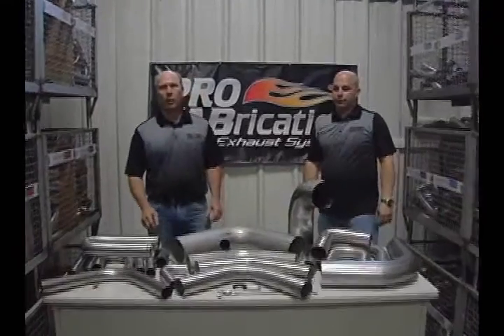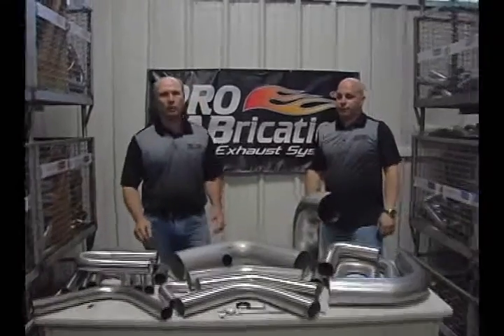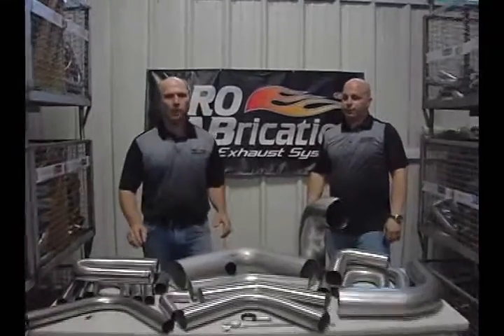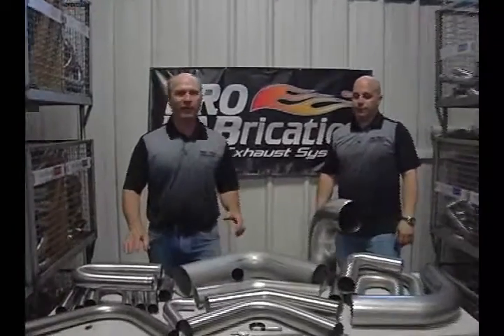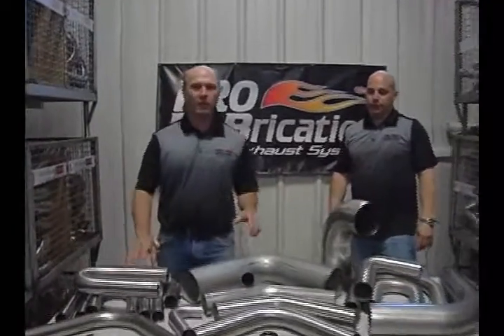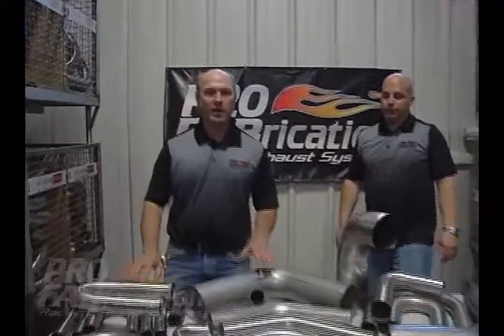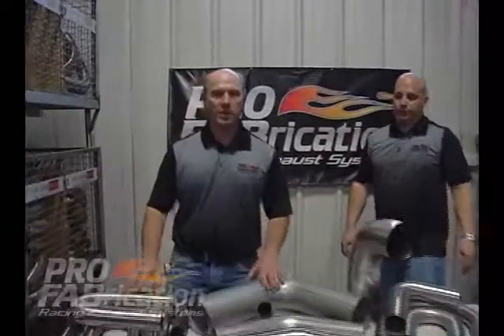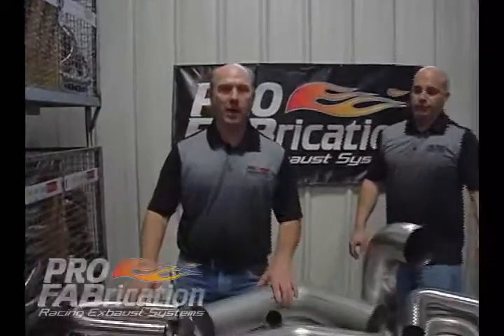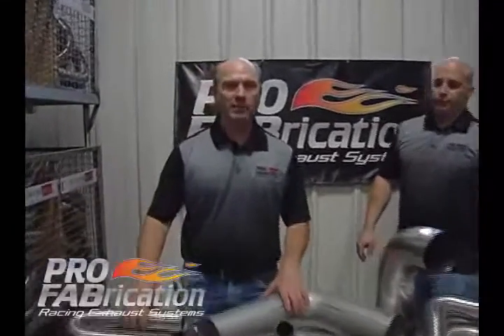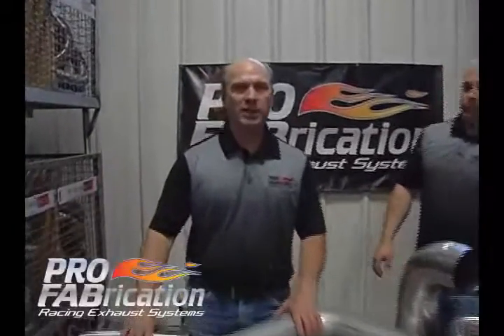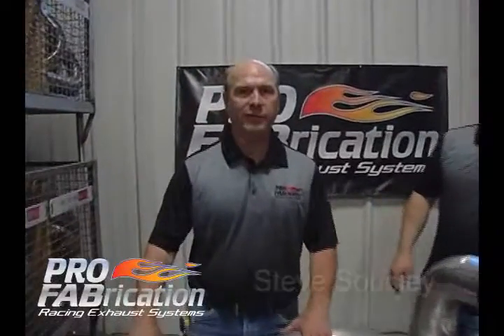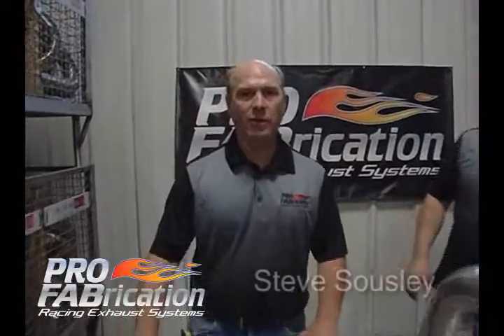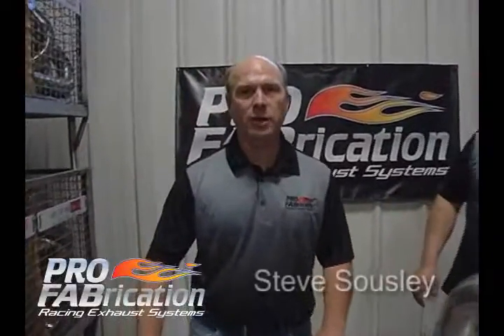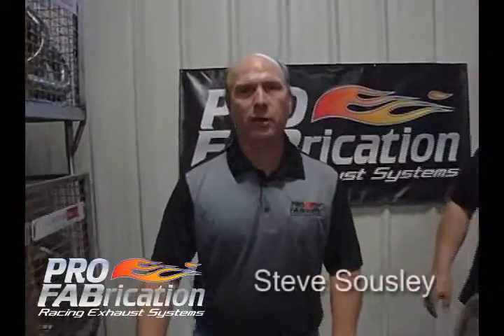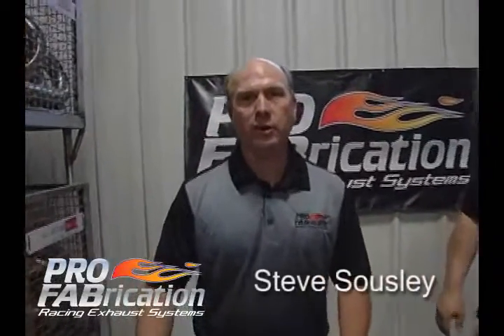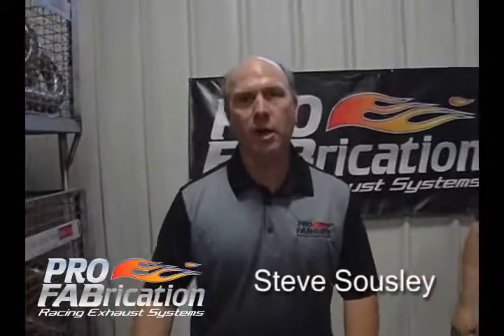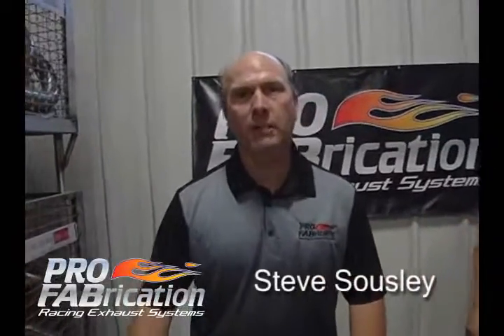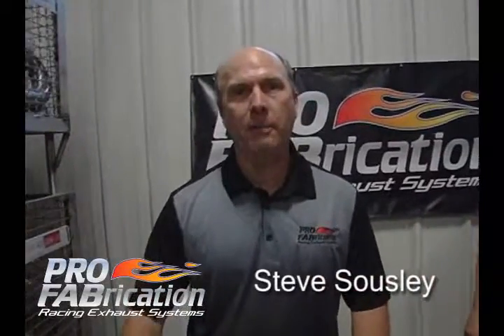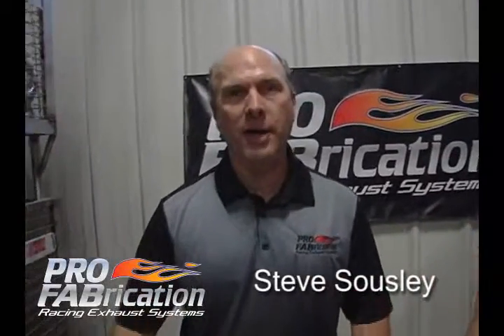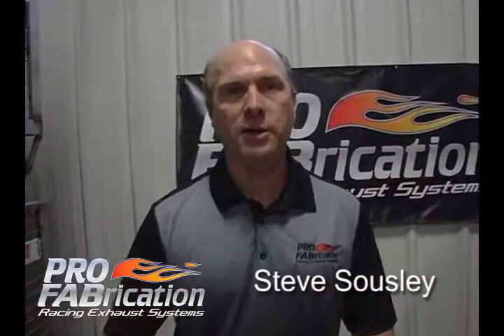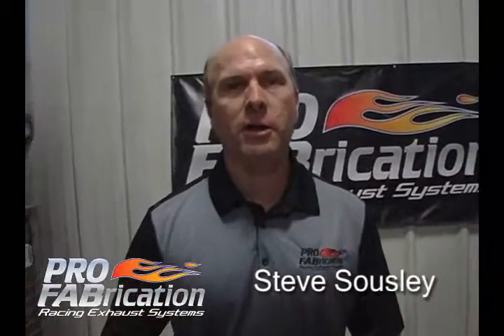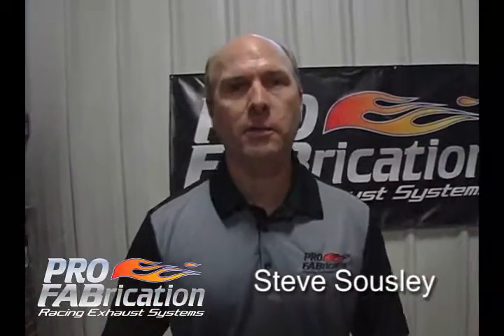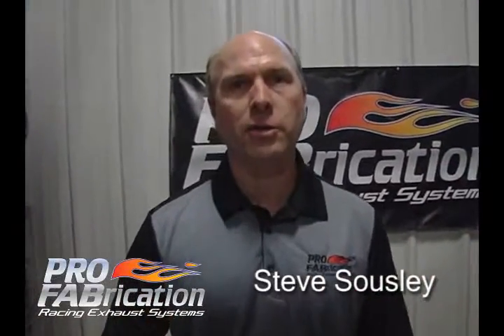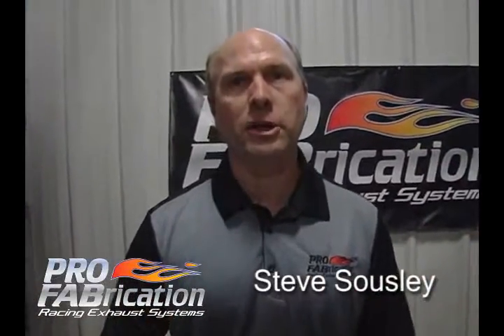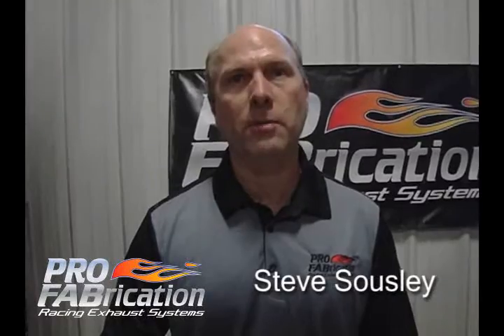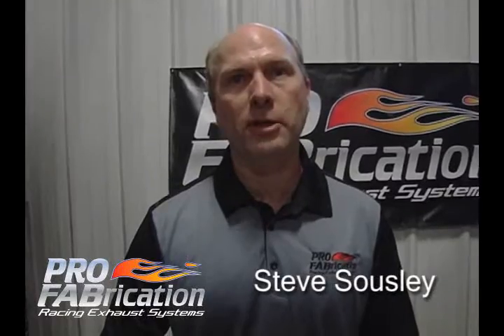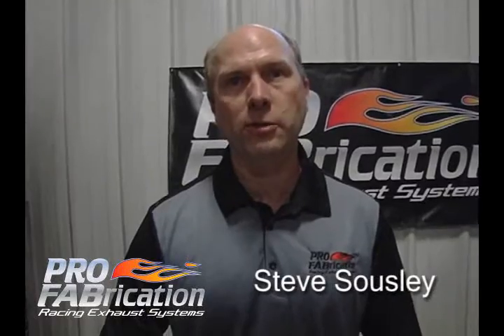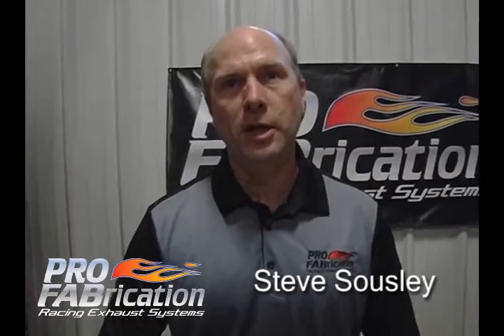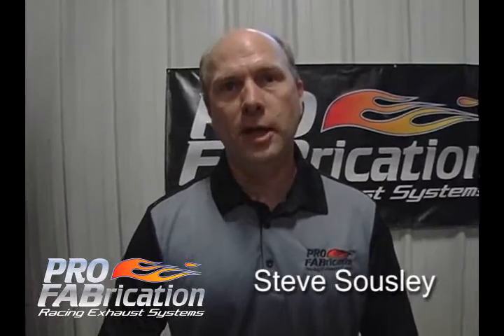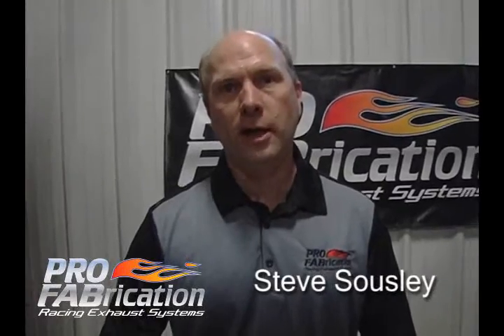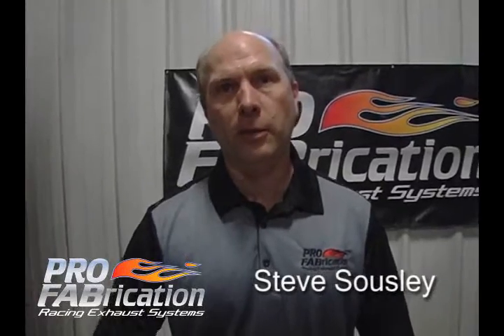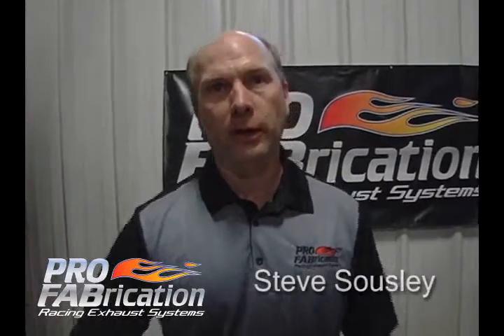Welcome to Pro Fabrication. My name is Steve Salsway and we're here to talk about bends and the components that you may use in header building.